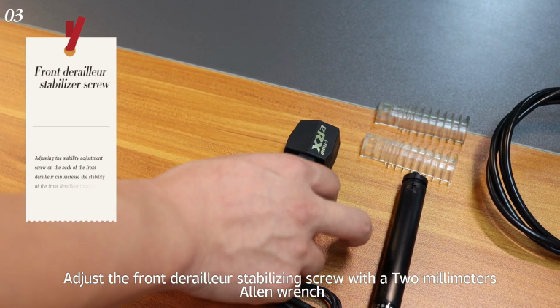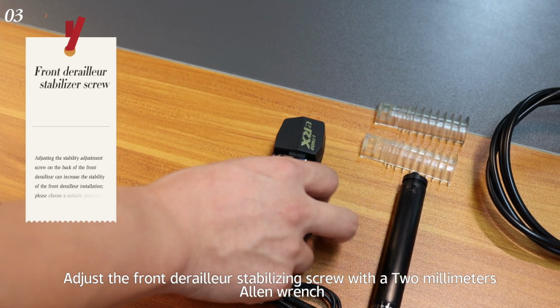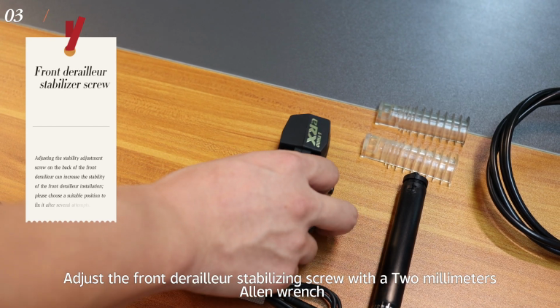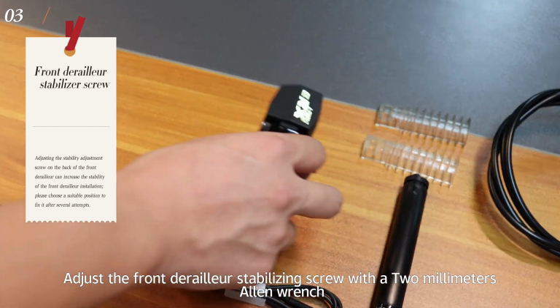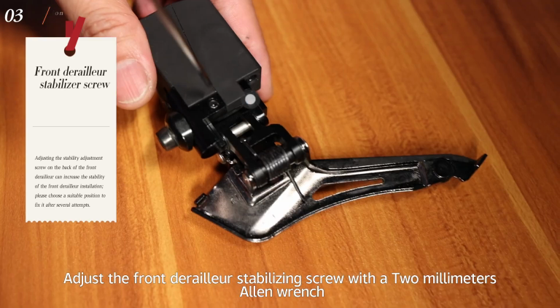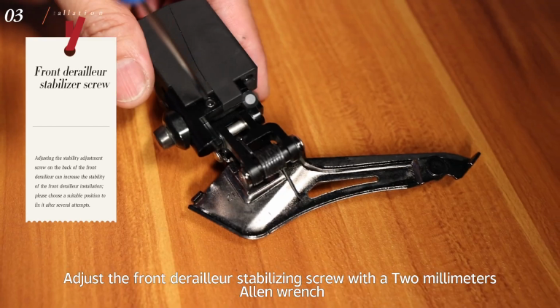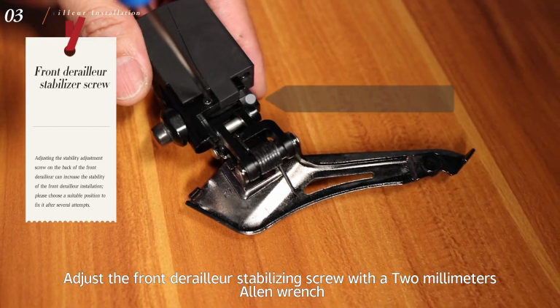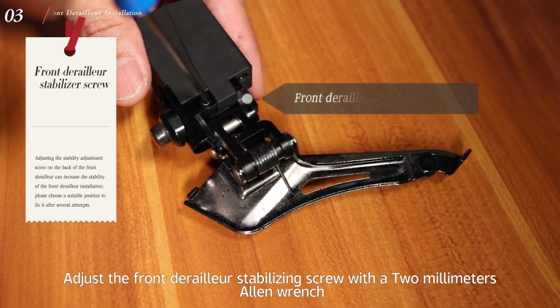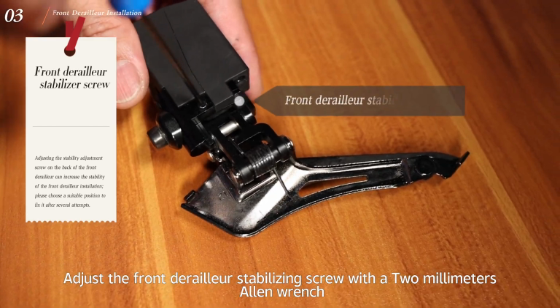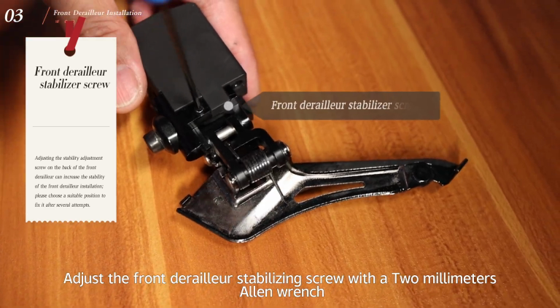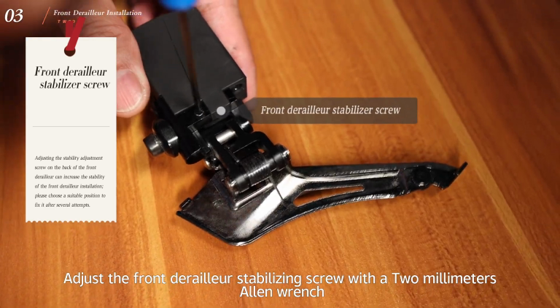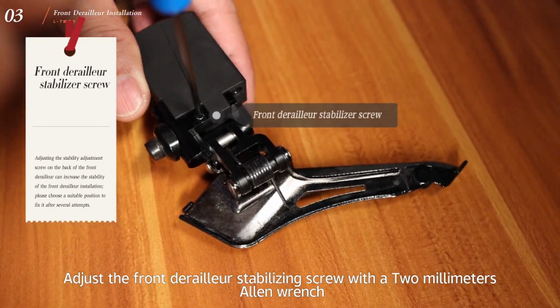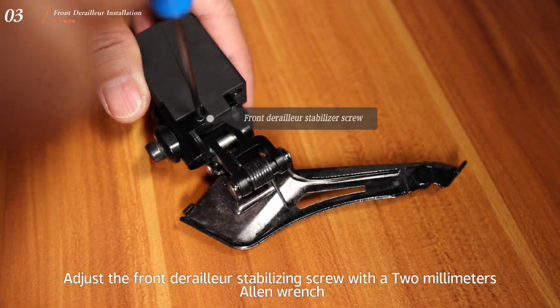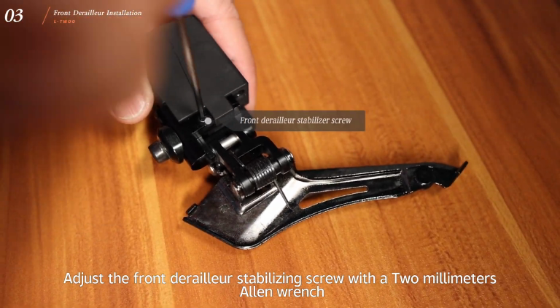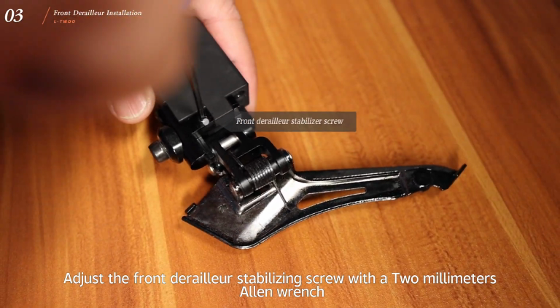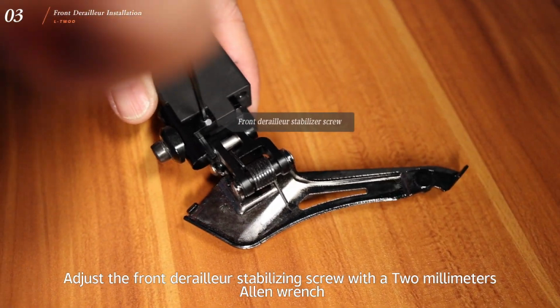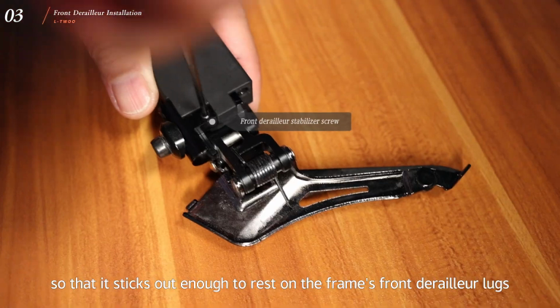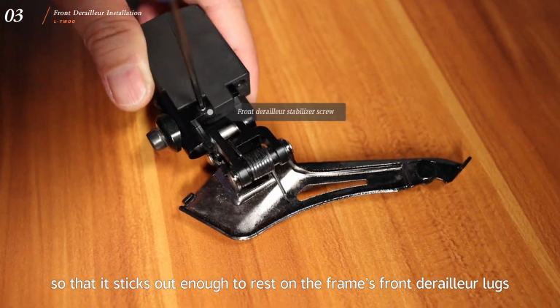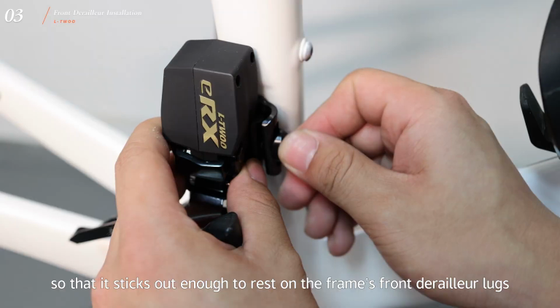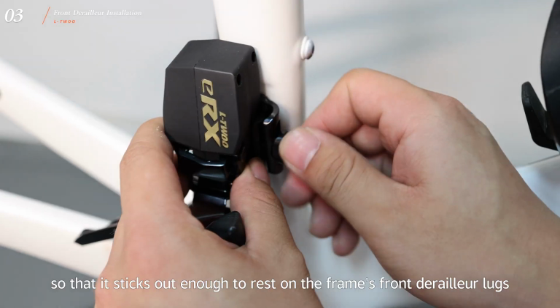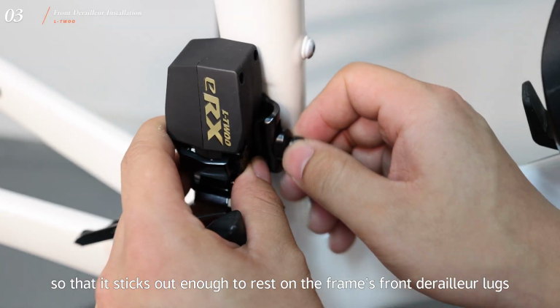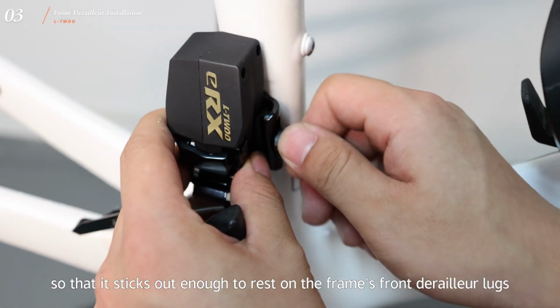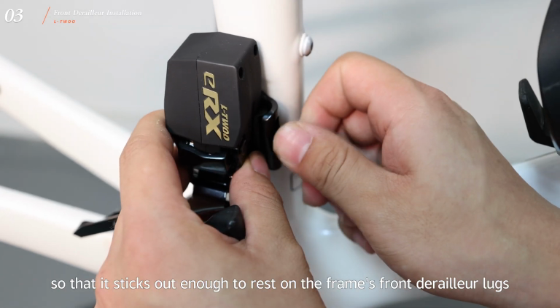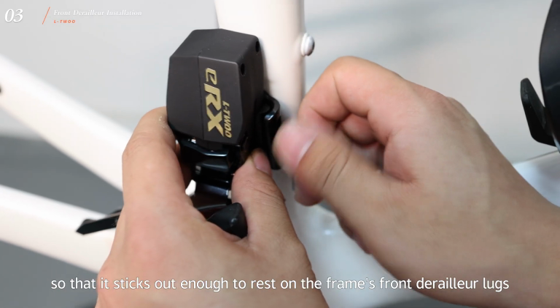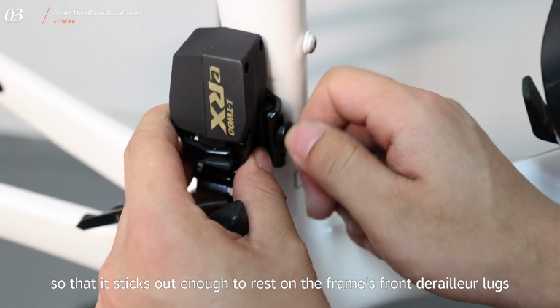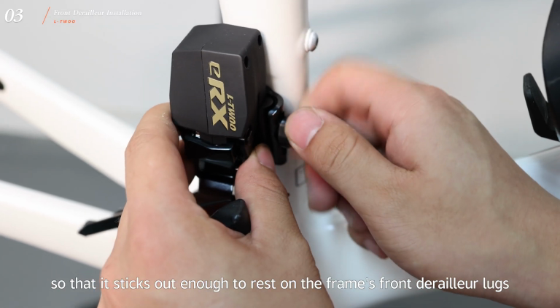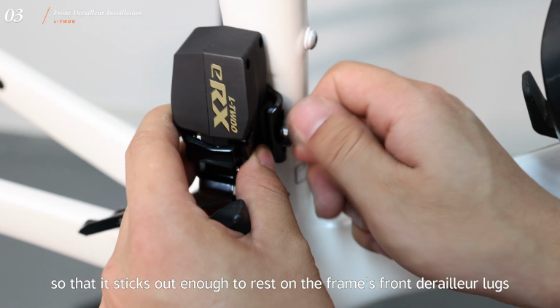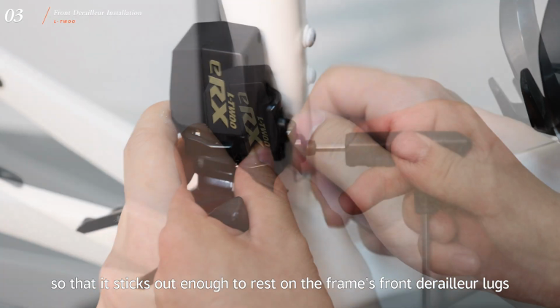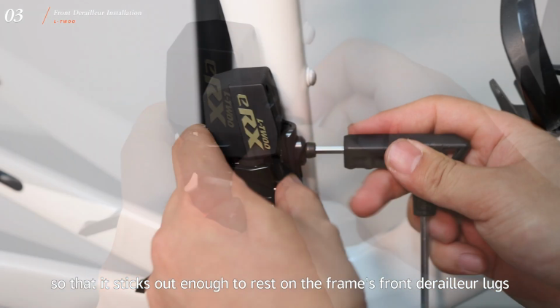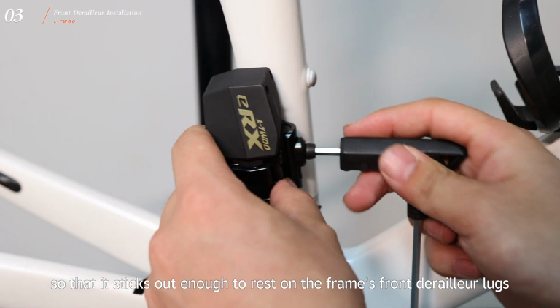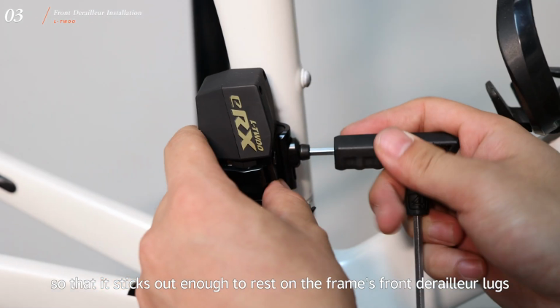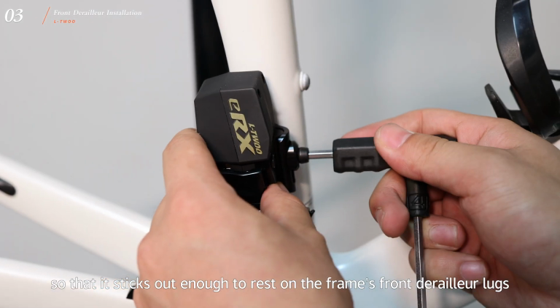Adjust the front derailleur stabilizing screw with the 2mm Allen wrench so that it sticks out enough to rest on the frame front derailleur locks.